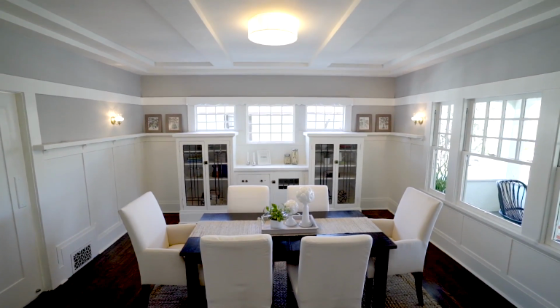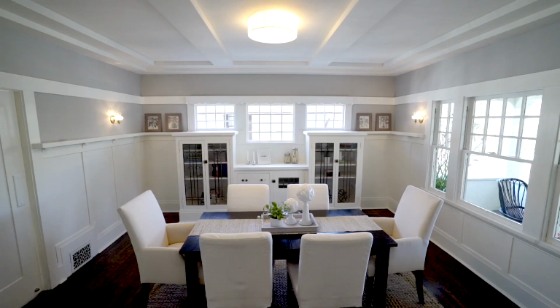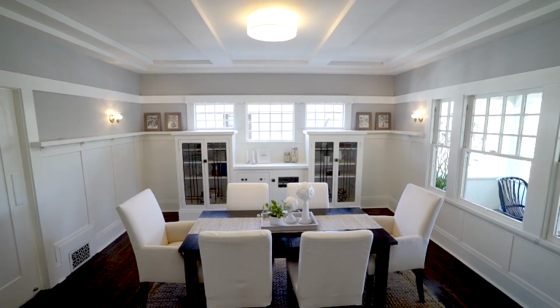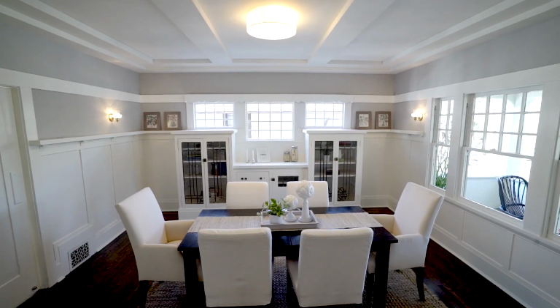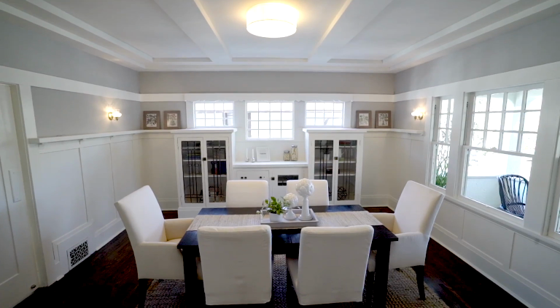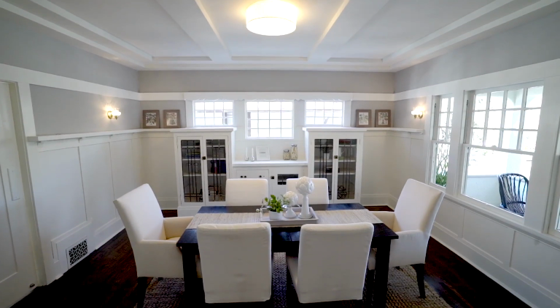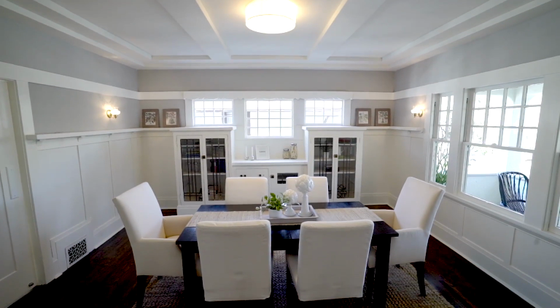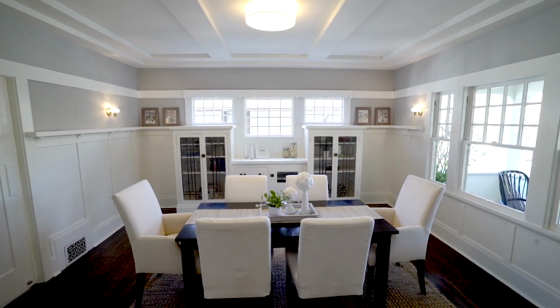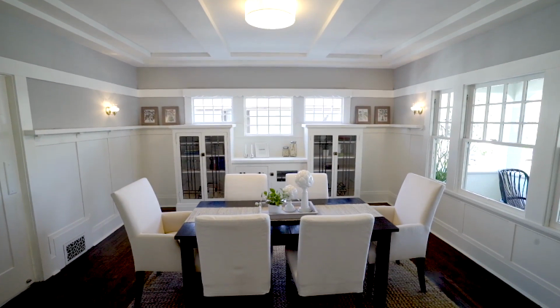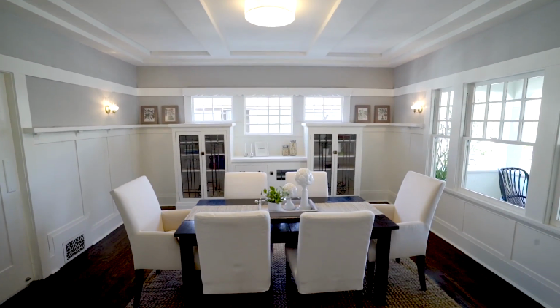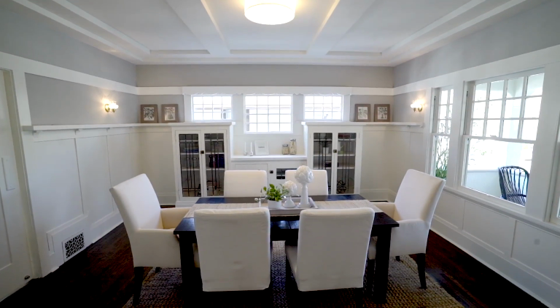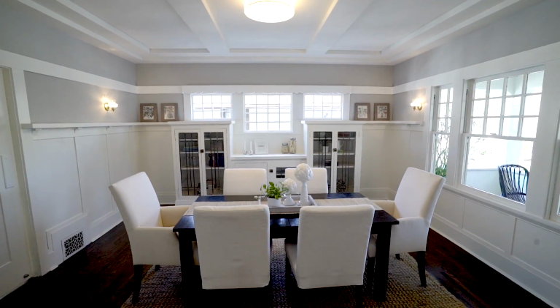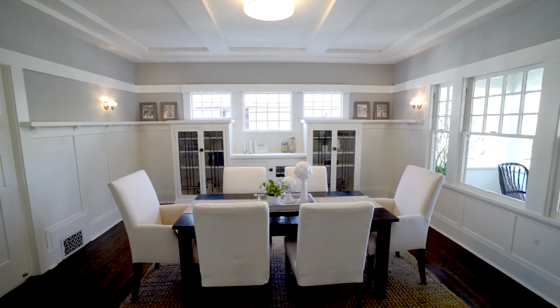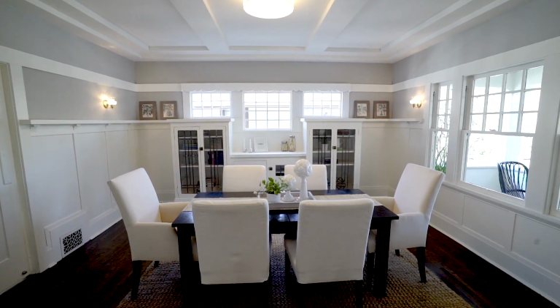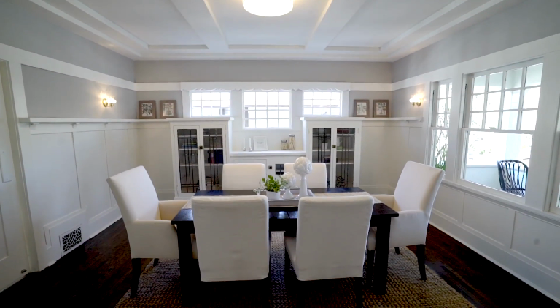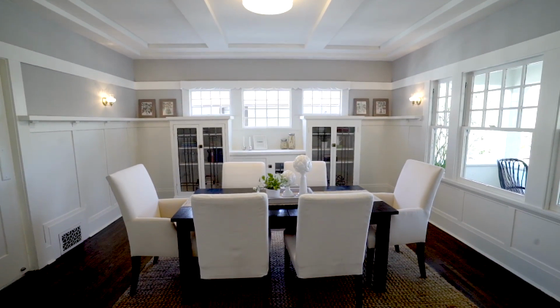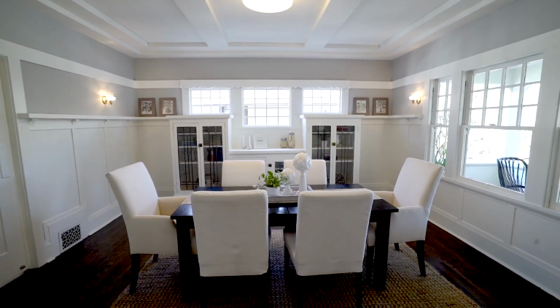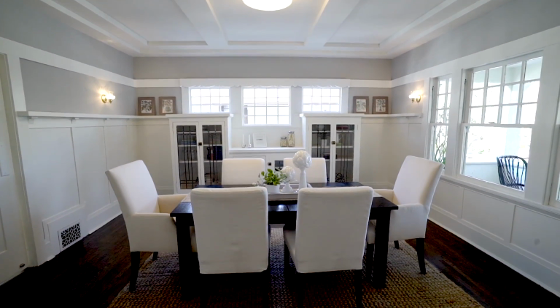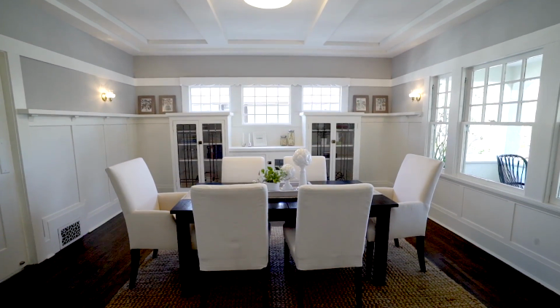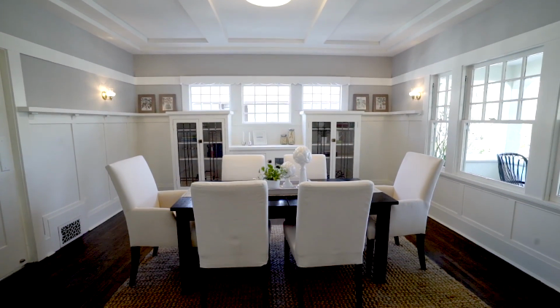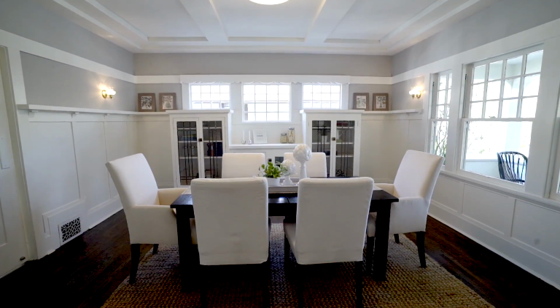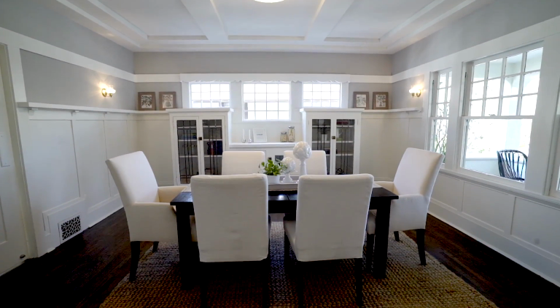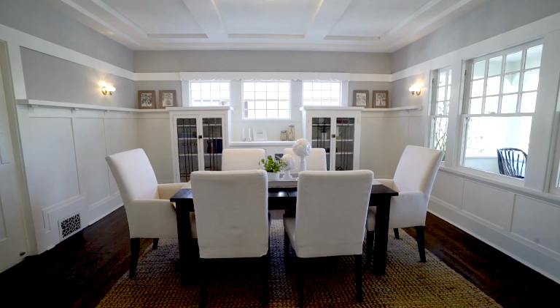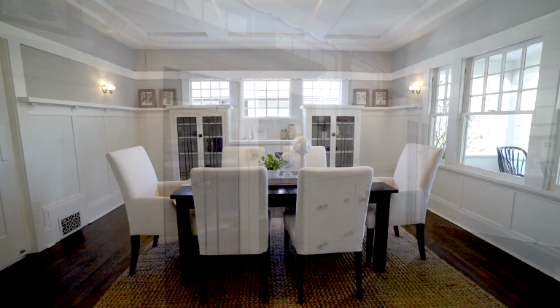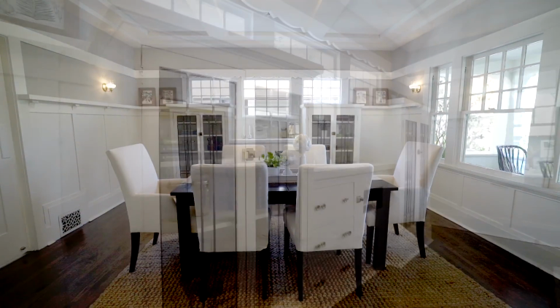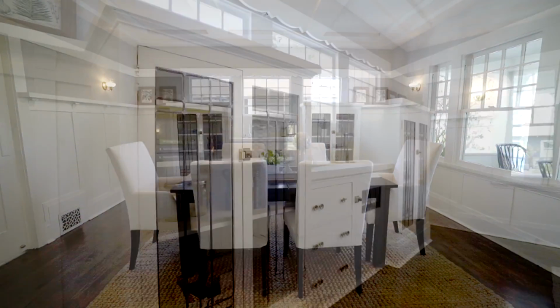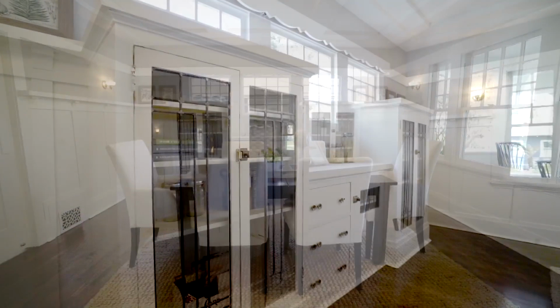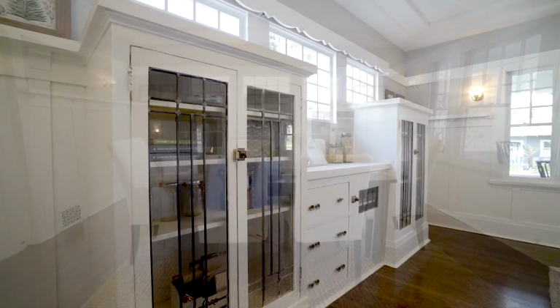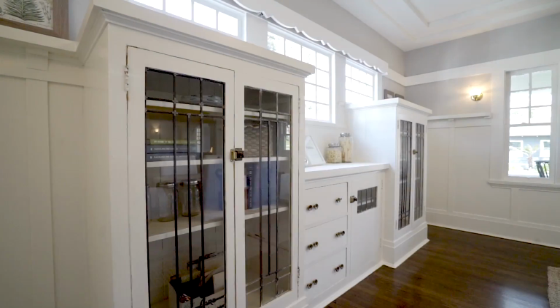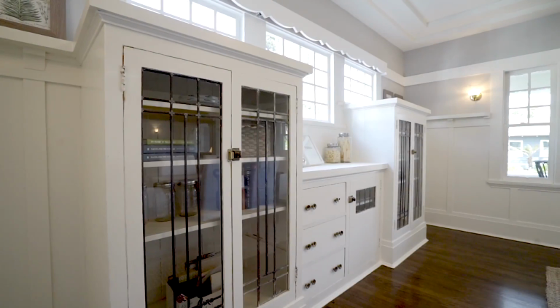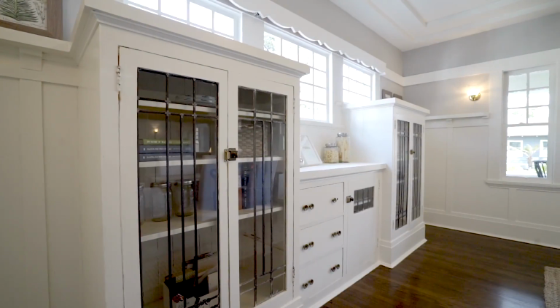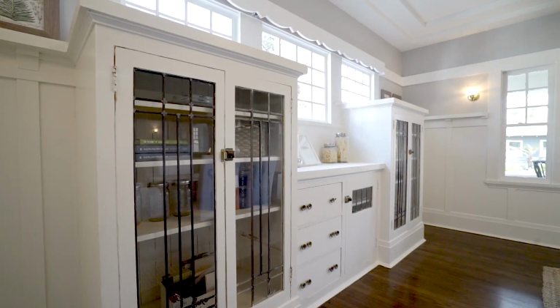The dining room has a large built-in cabinet, a beamed ceiling, and deep walnut wood floors.